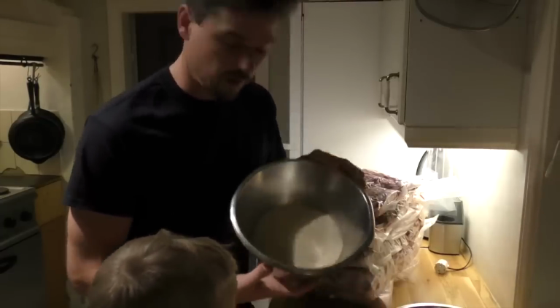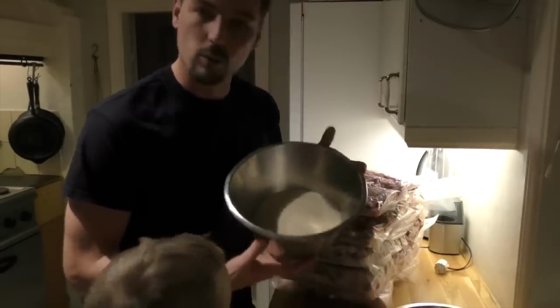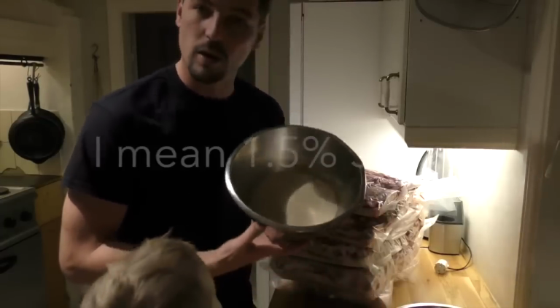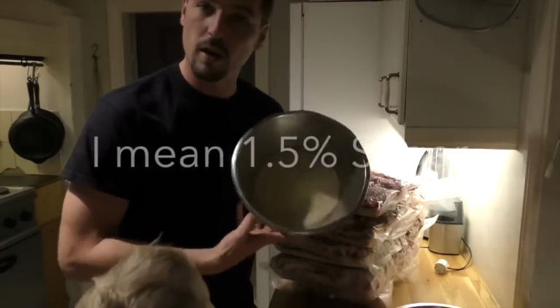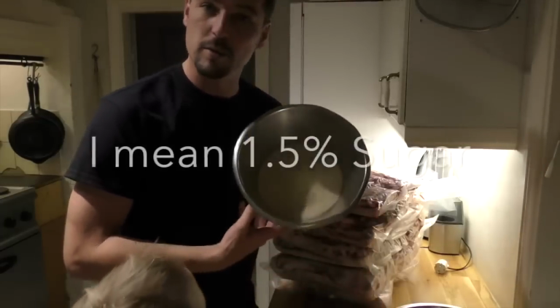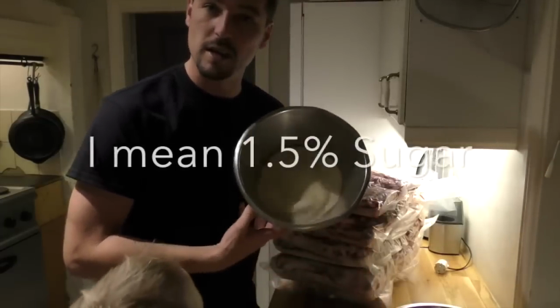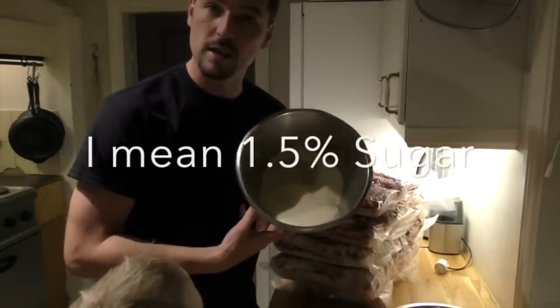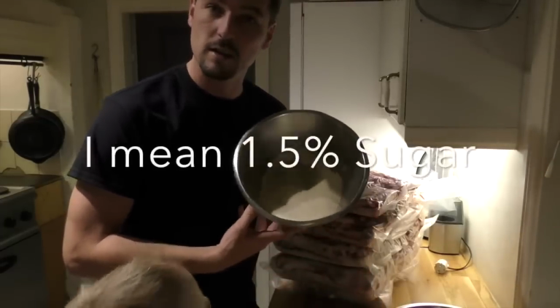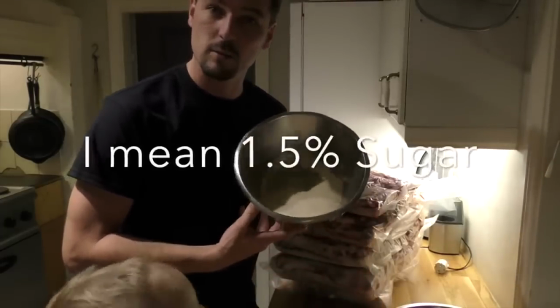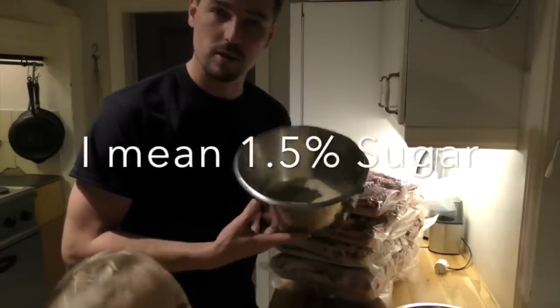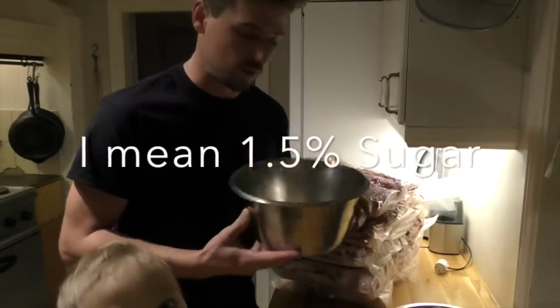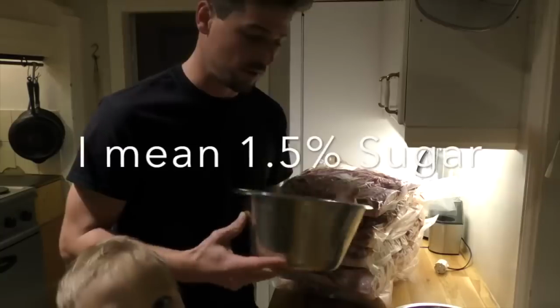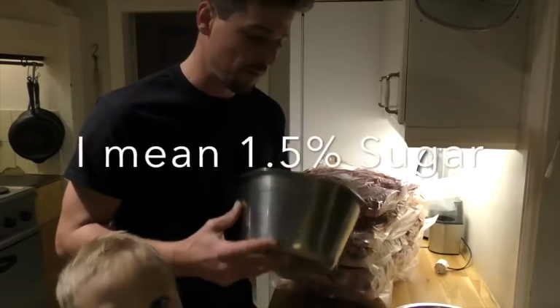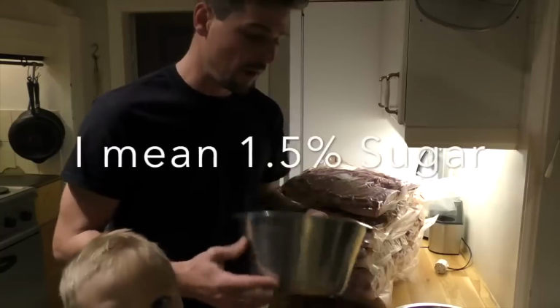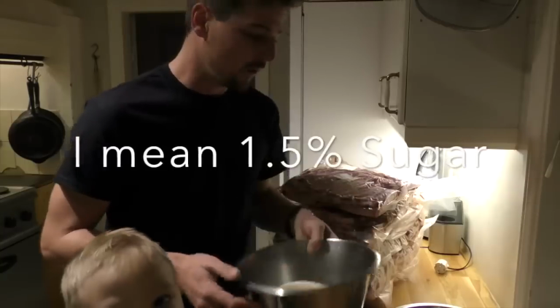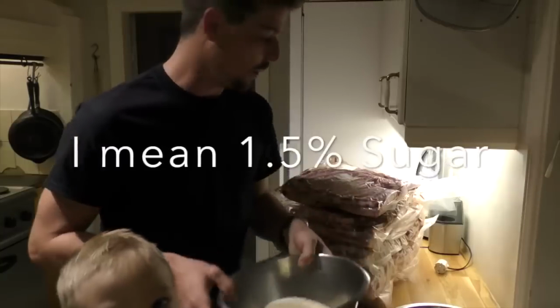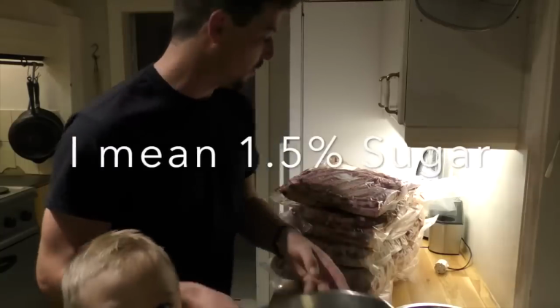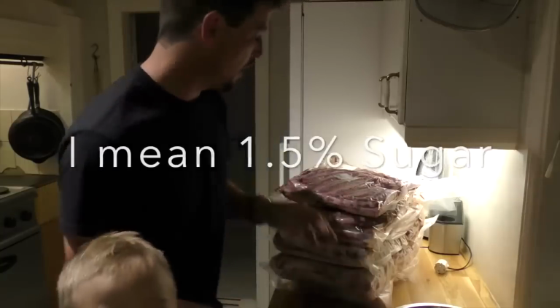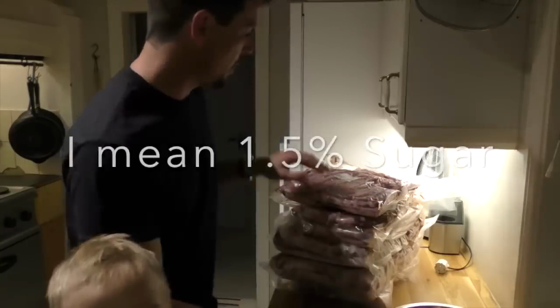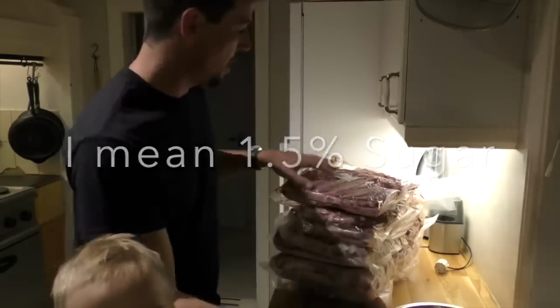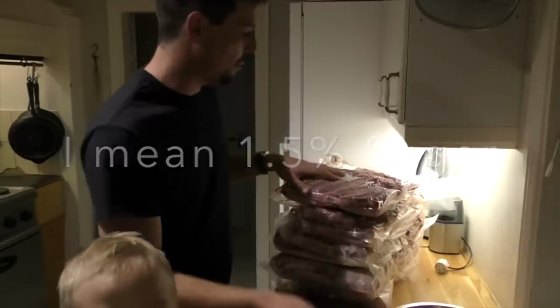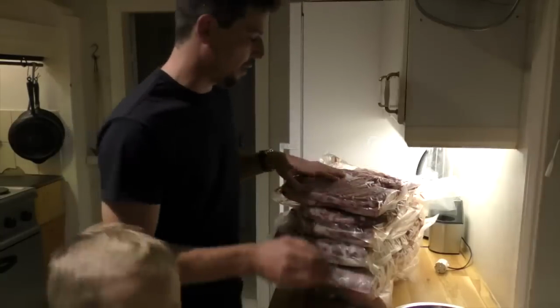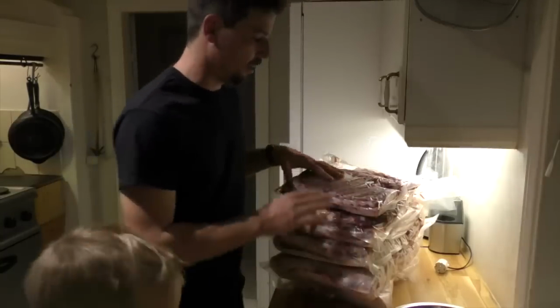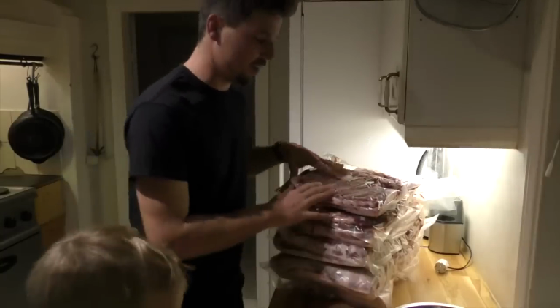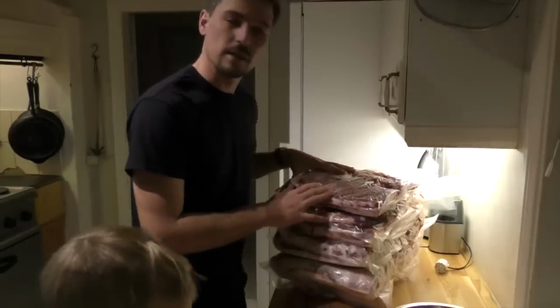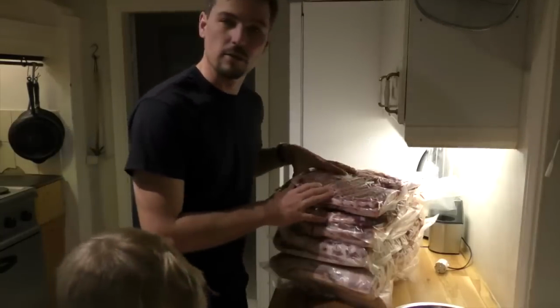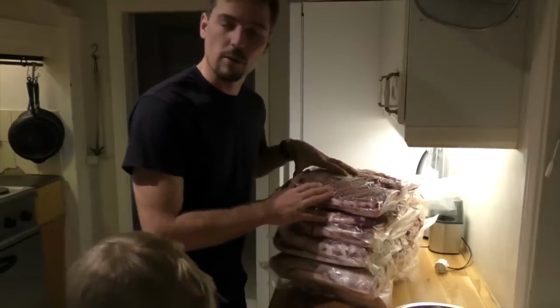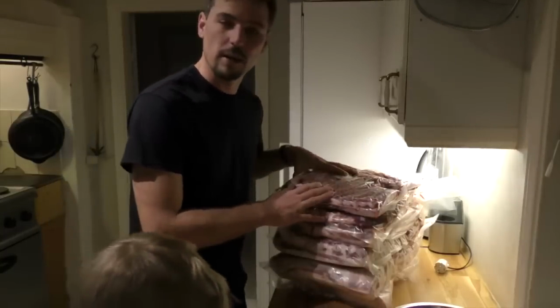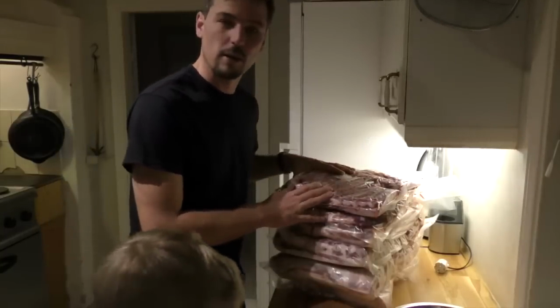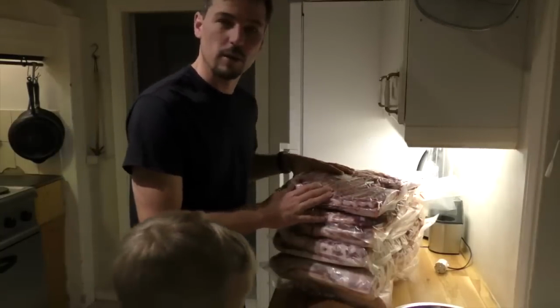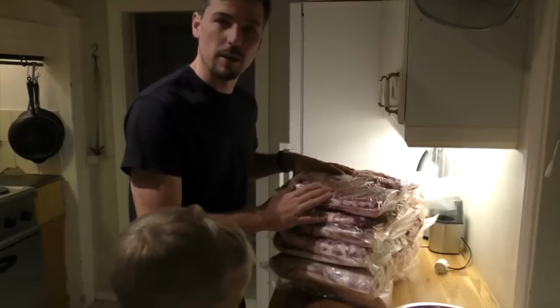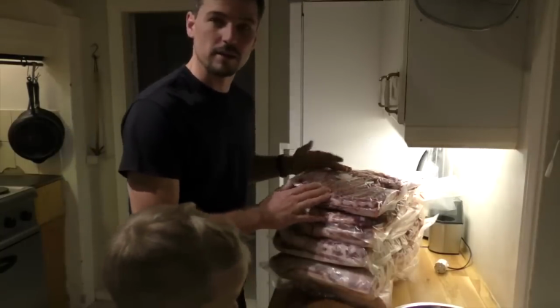We've got one and a half percent with sugar. So today we're going to unpack all this and rub it down with the mix.